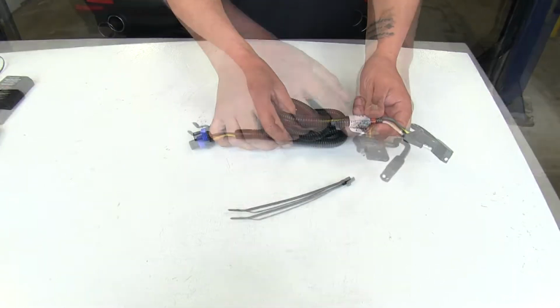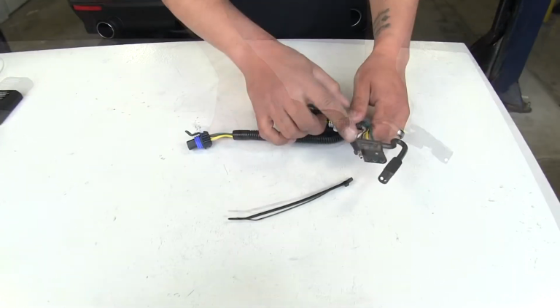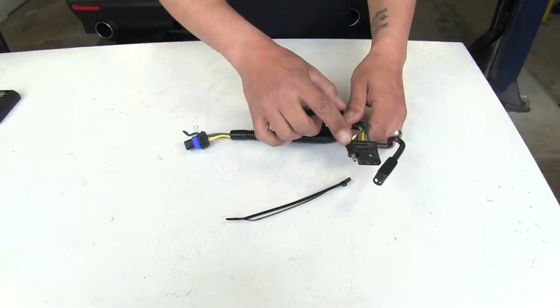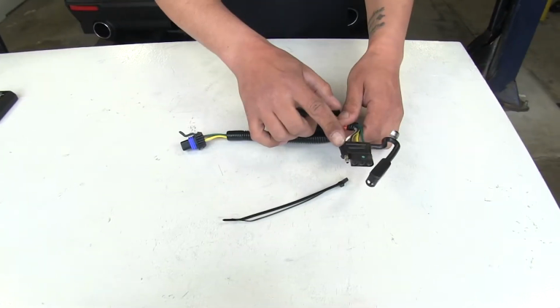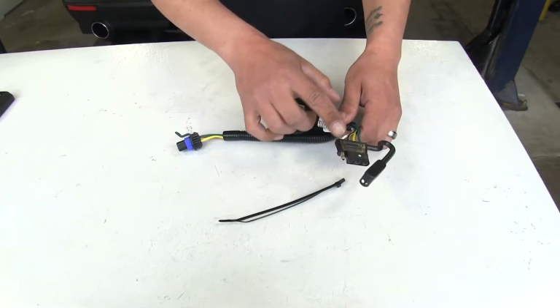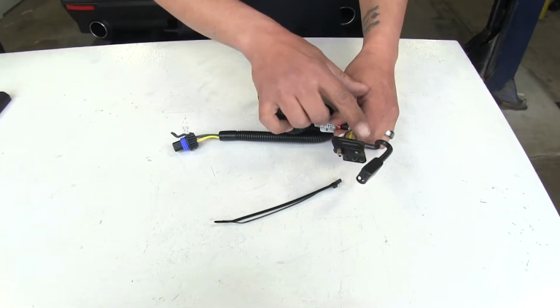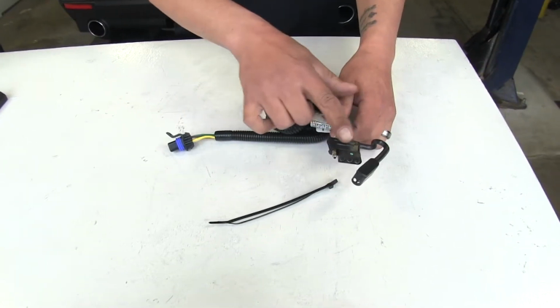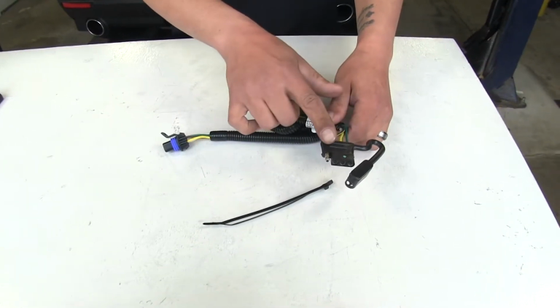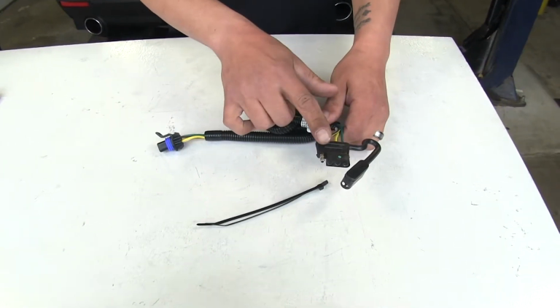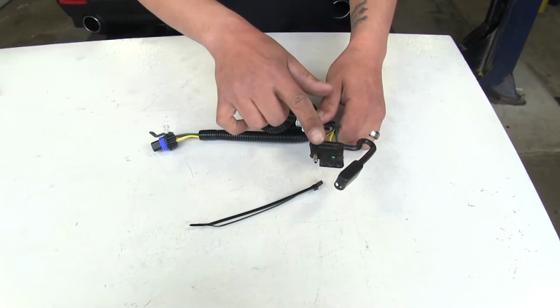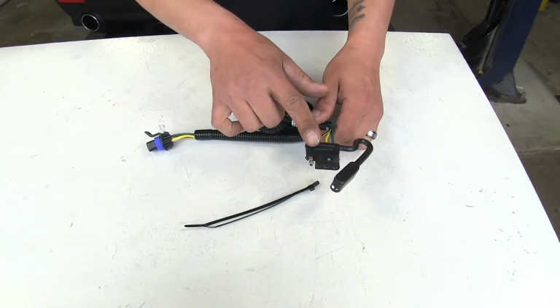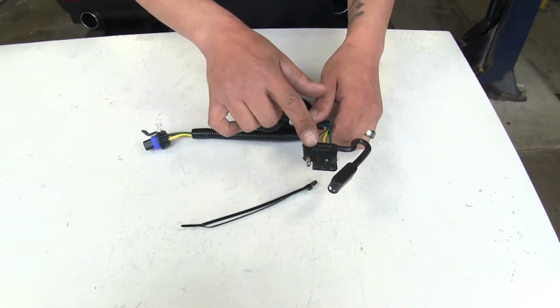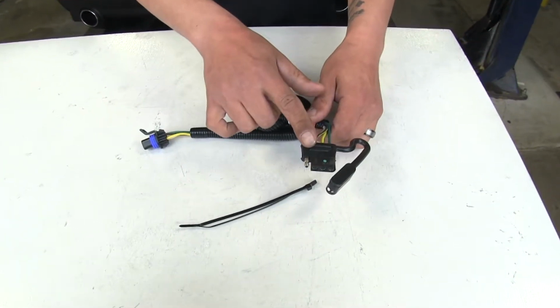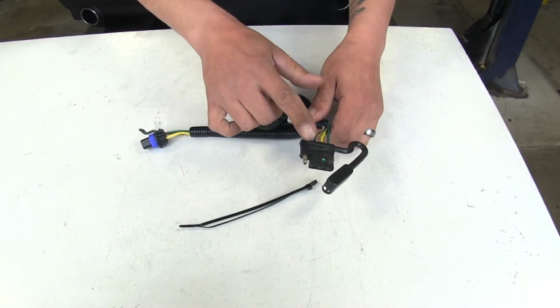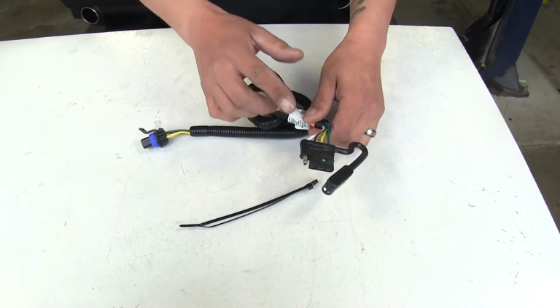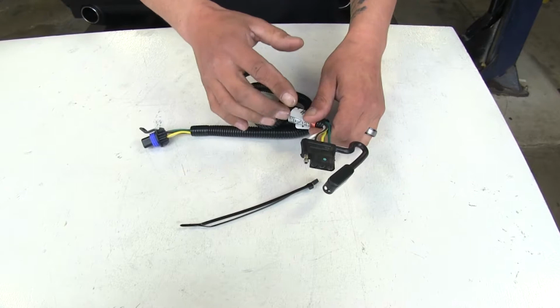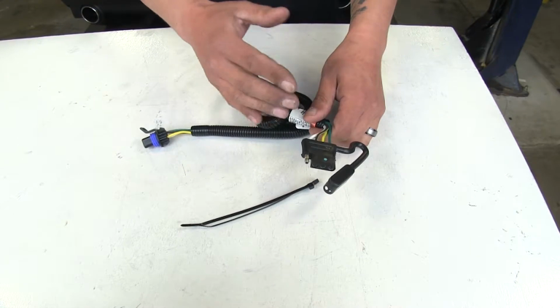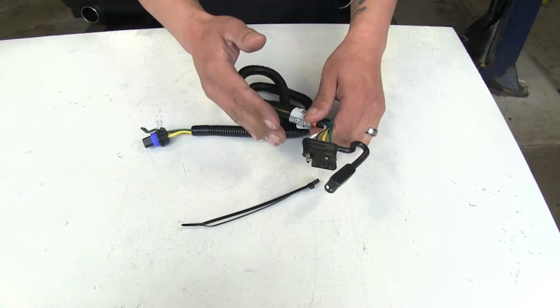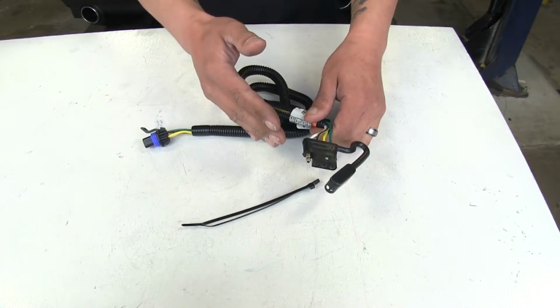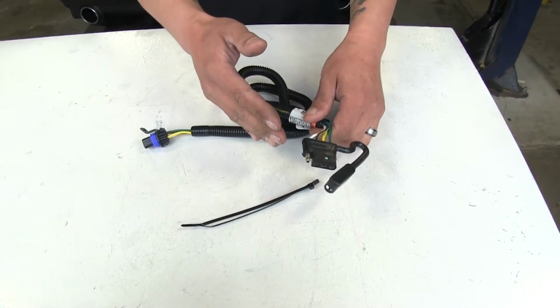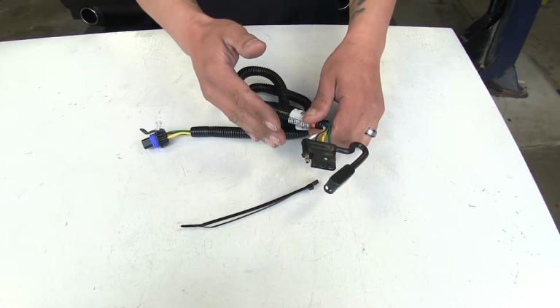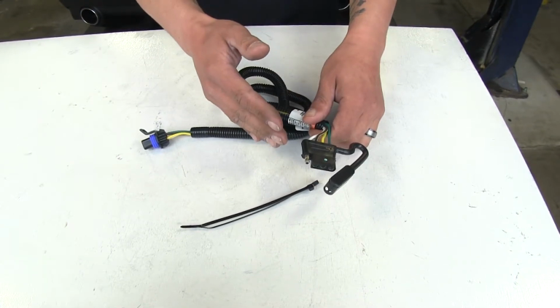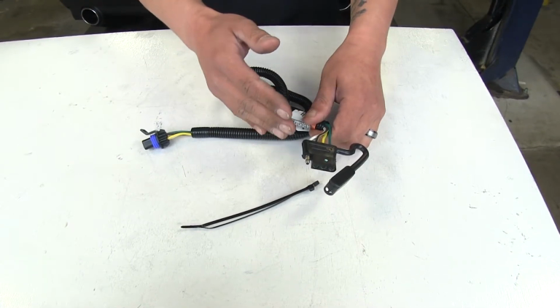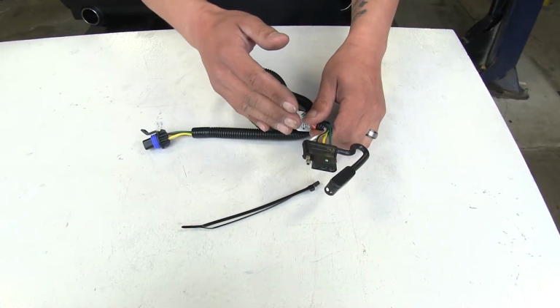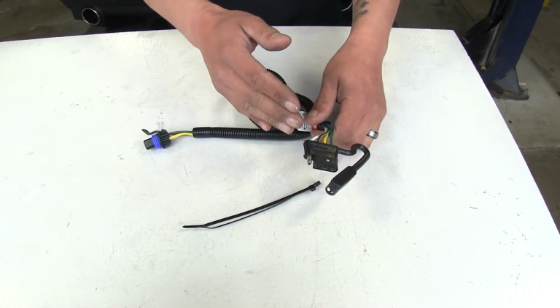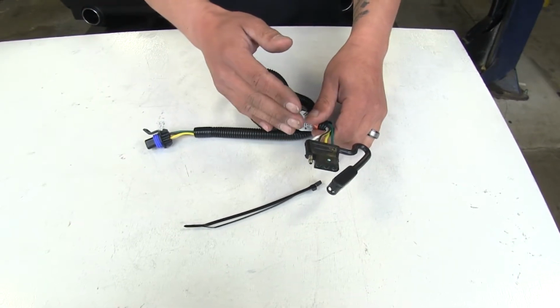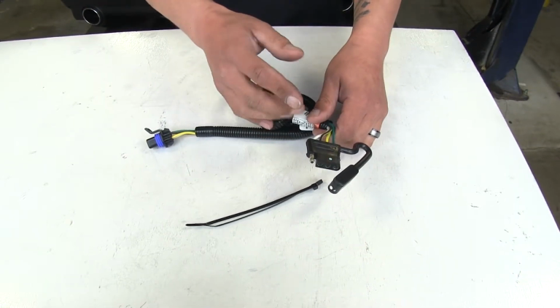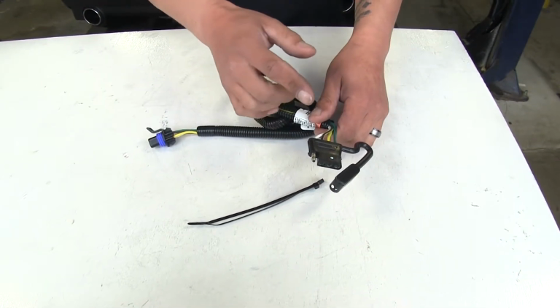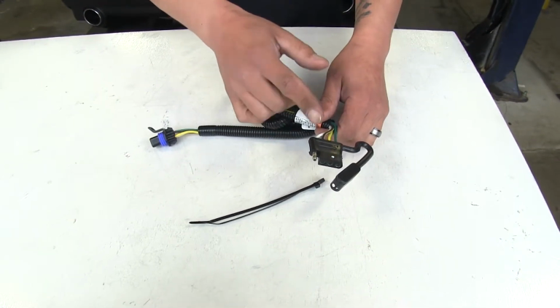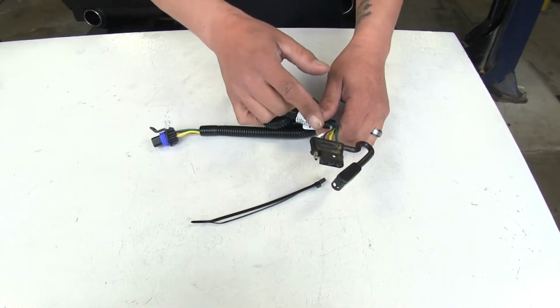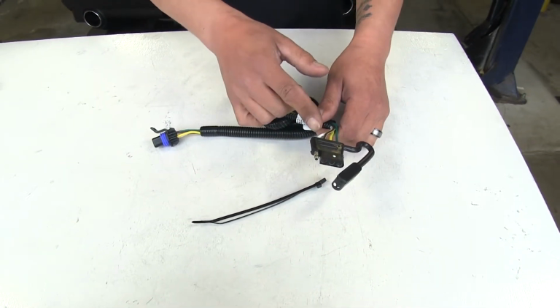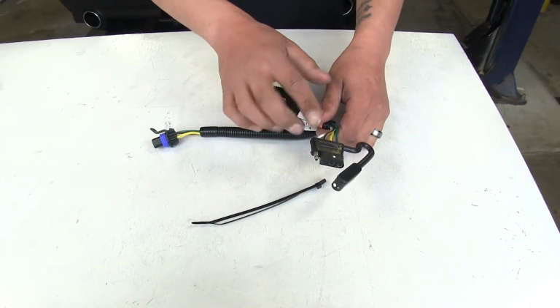It's going to provide us with a four-pole flat trailer connector, giving us our tail lights, turn signals, and our brake lights.